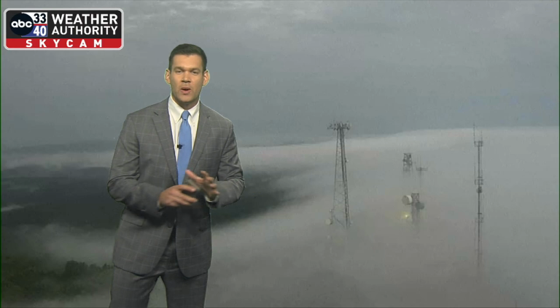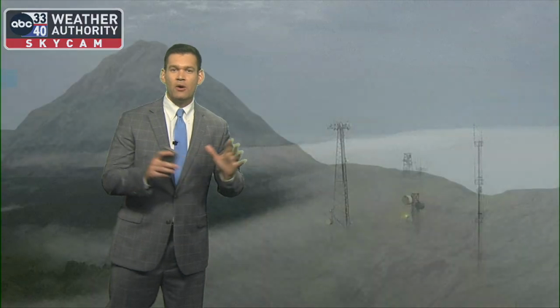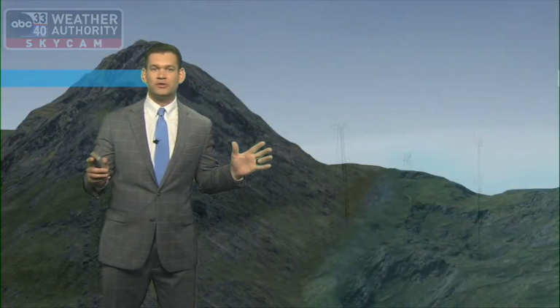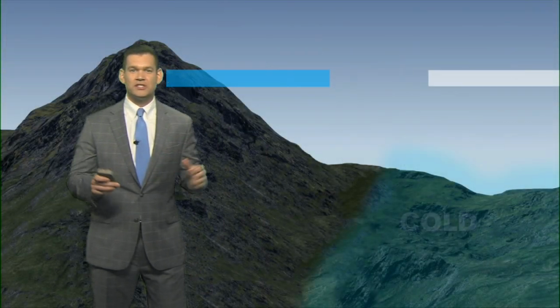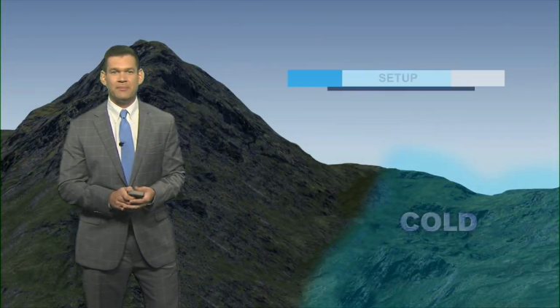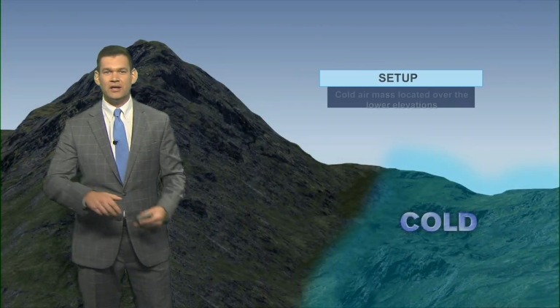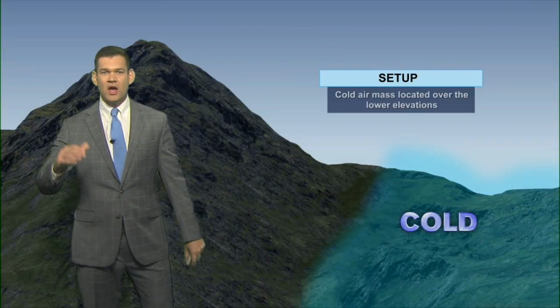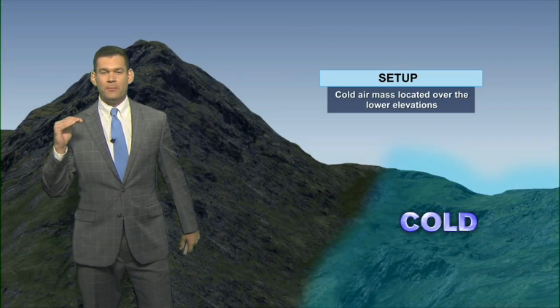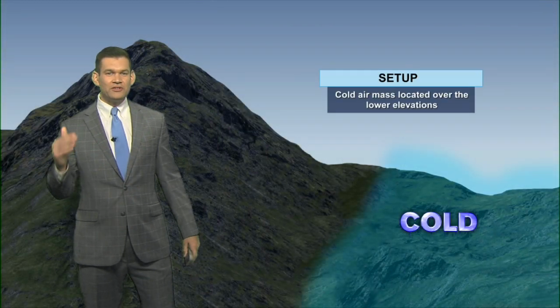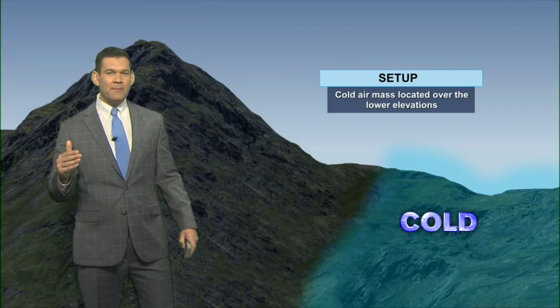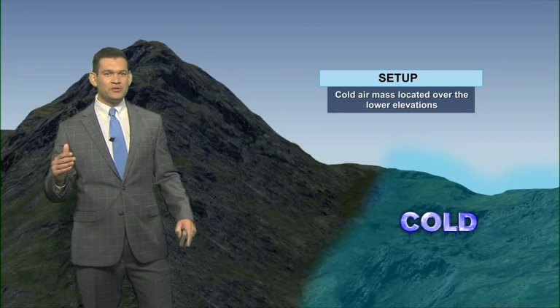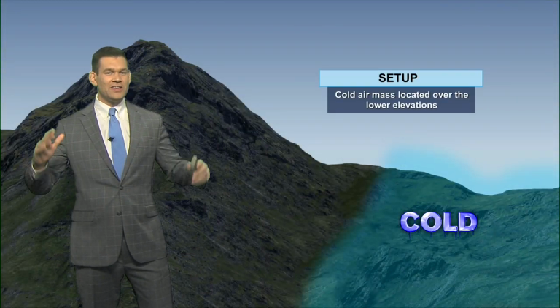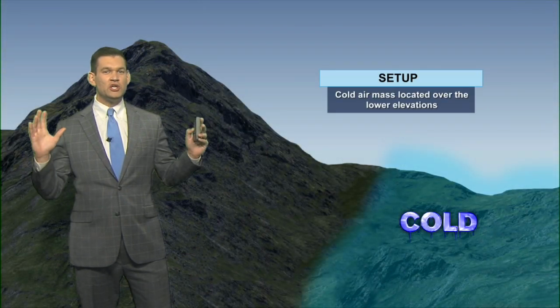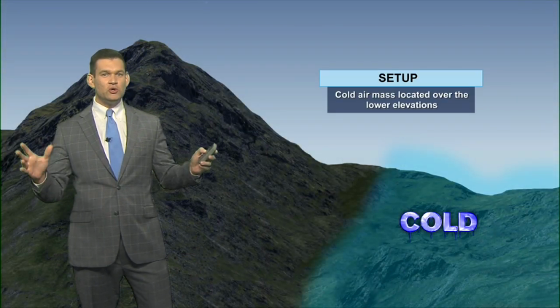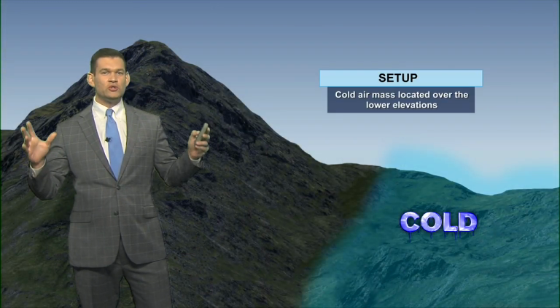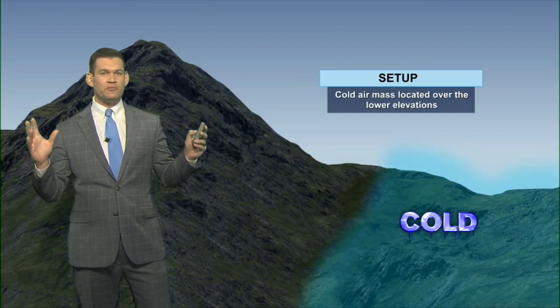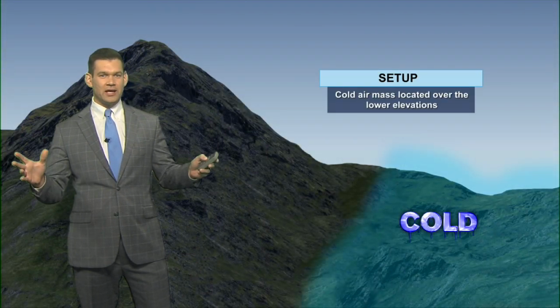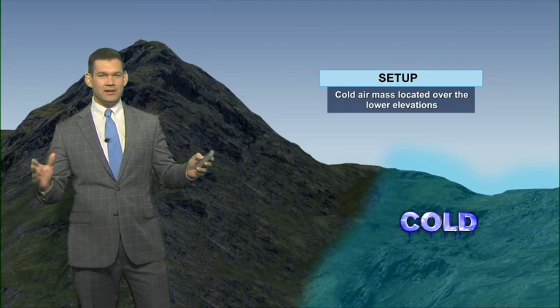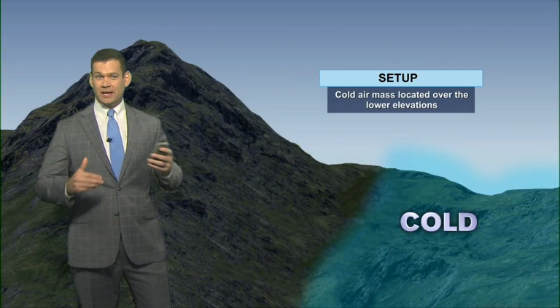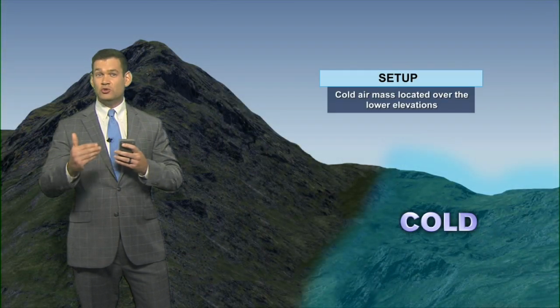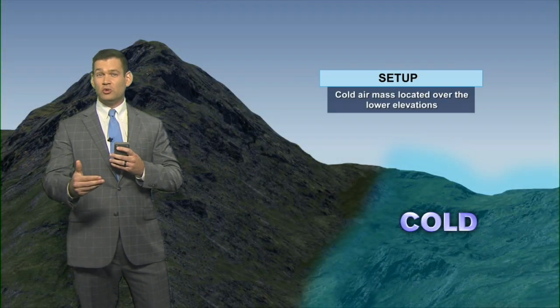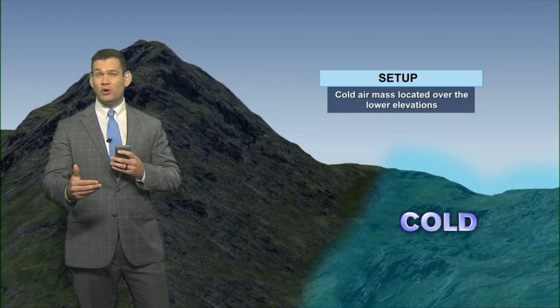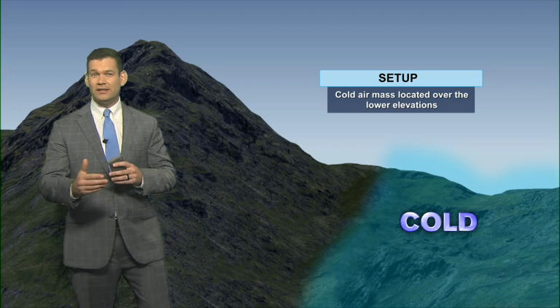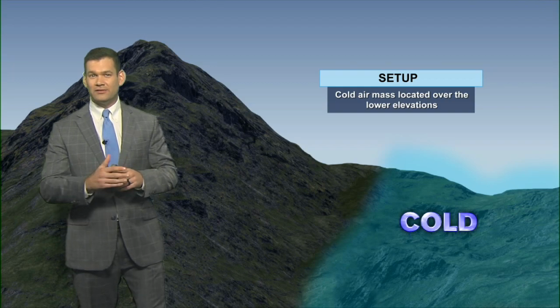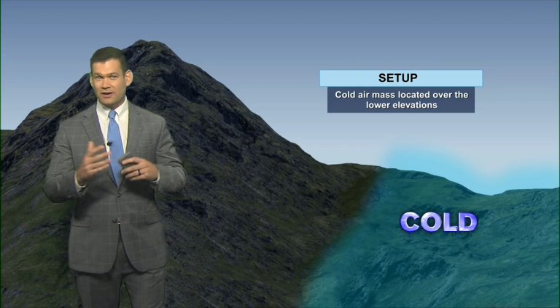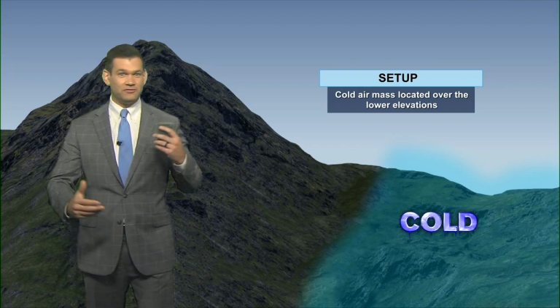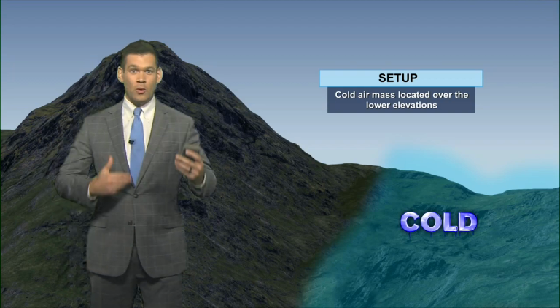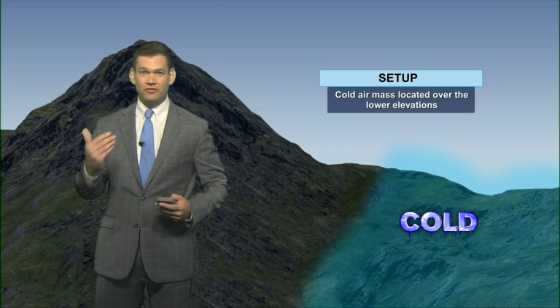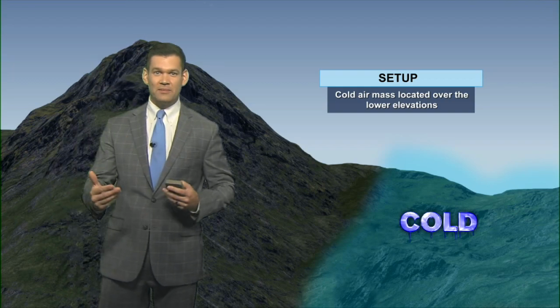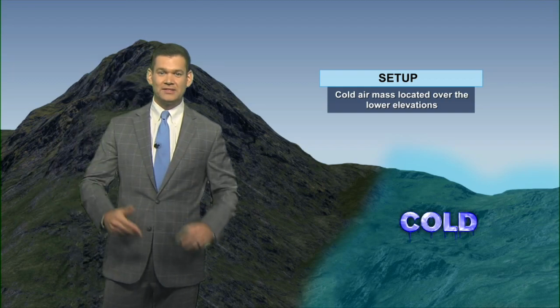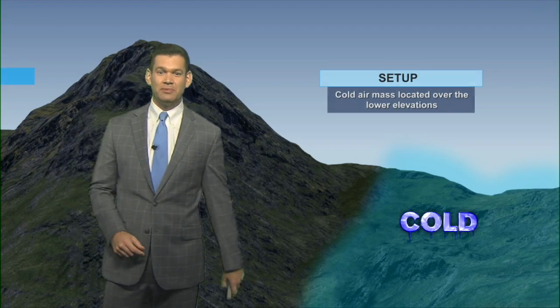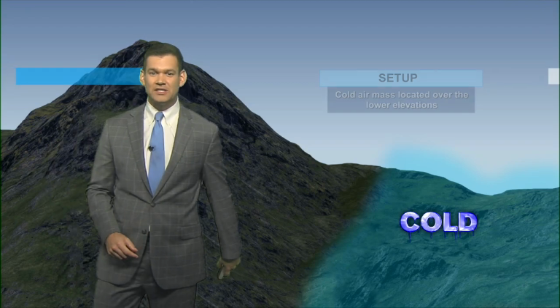So how on earth does this happen? Believe it or not, mountains play a huge role in a lot of weather phenomena that take place here.